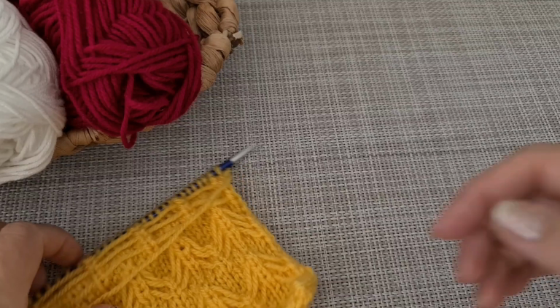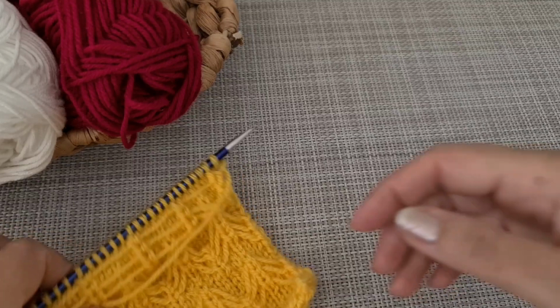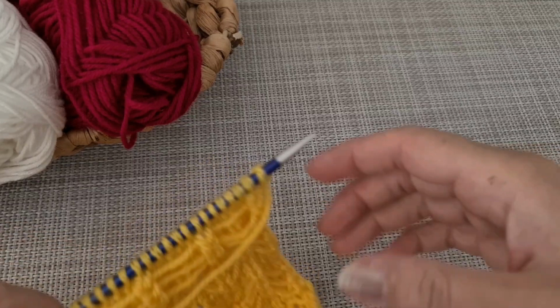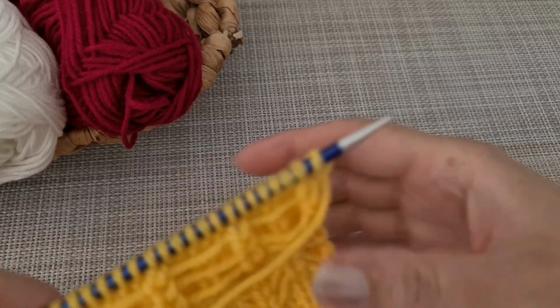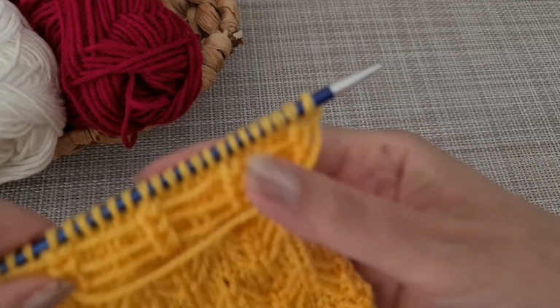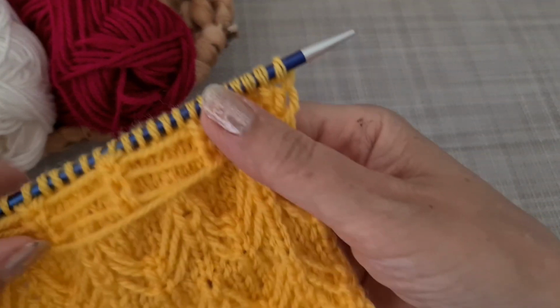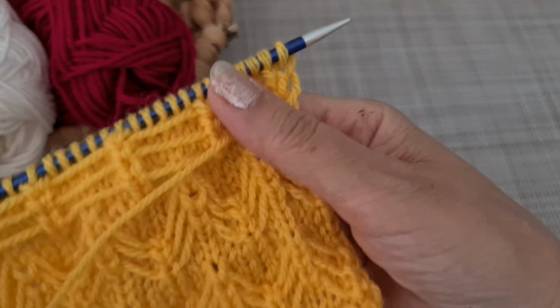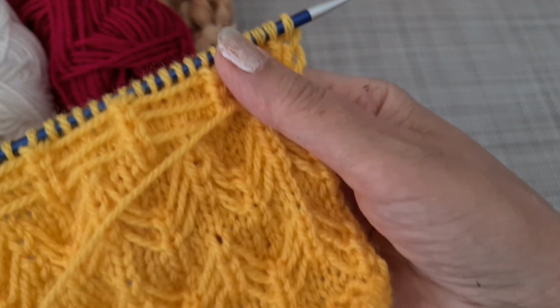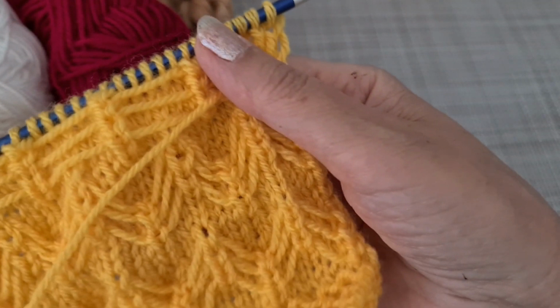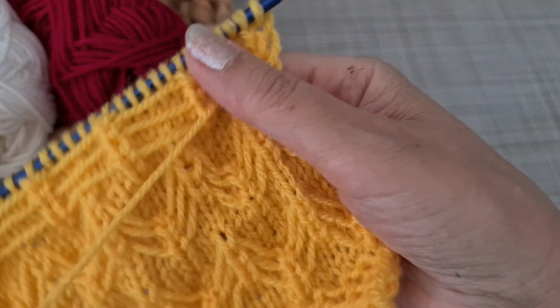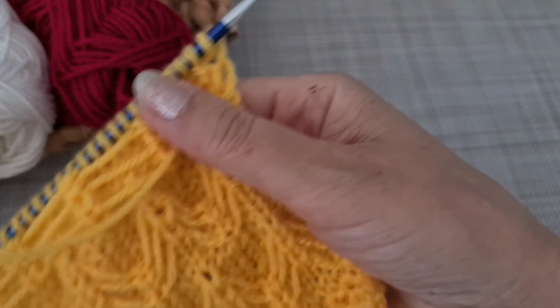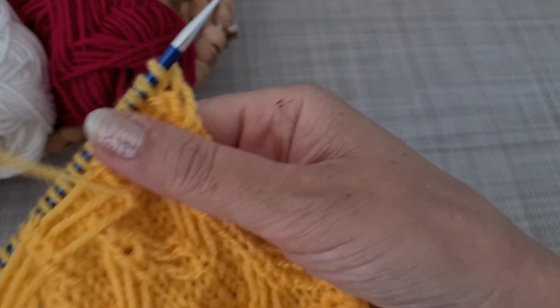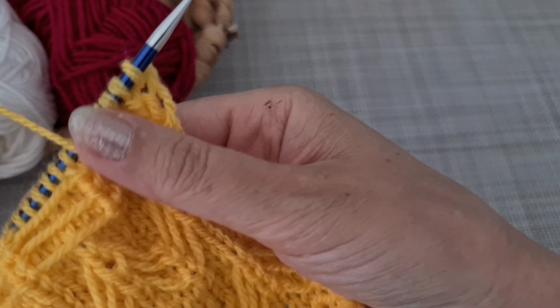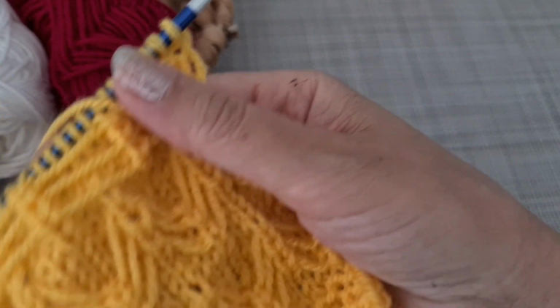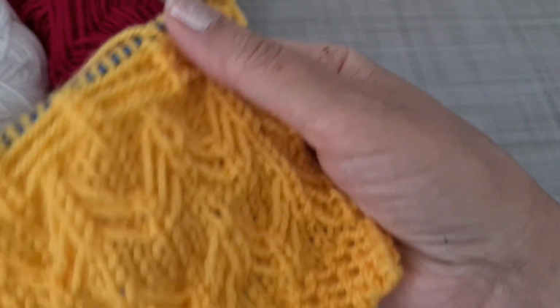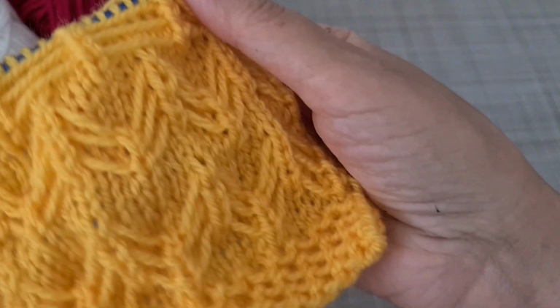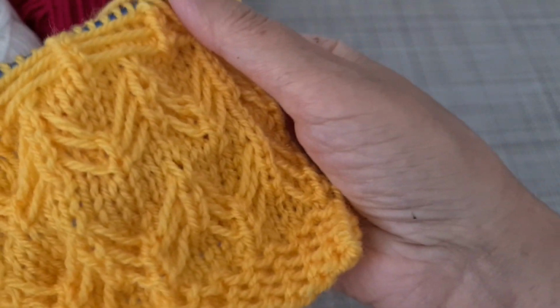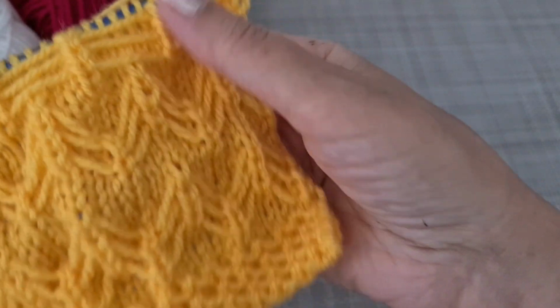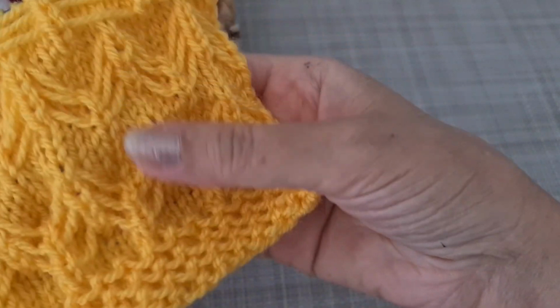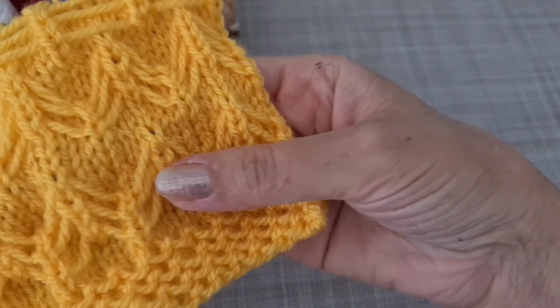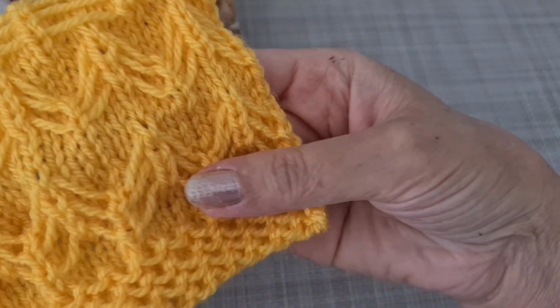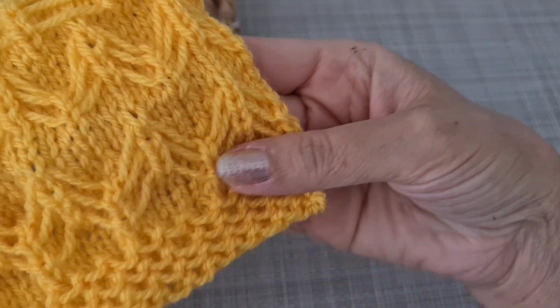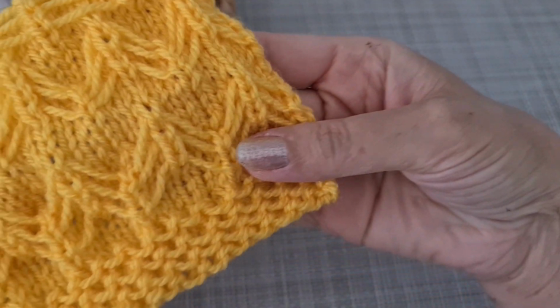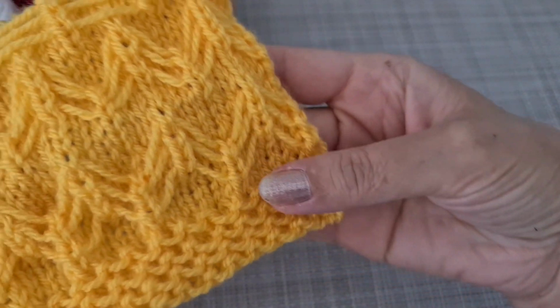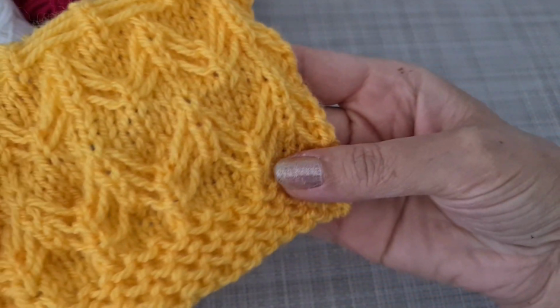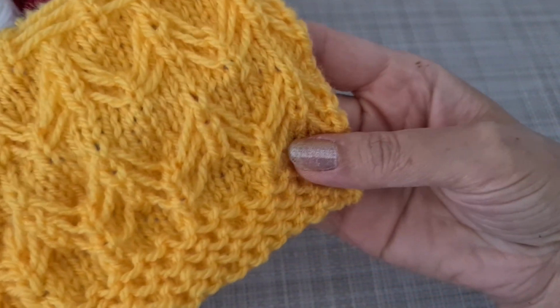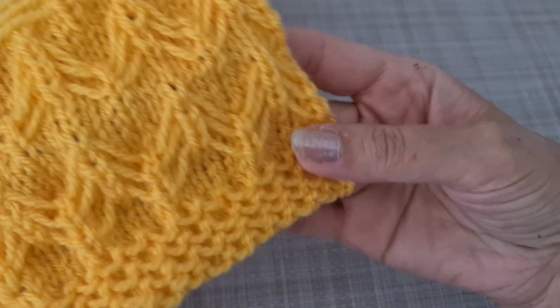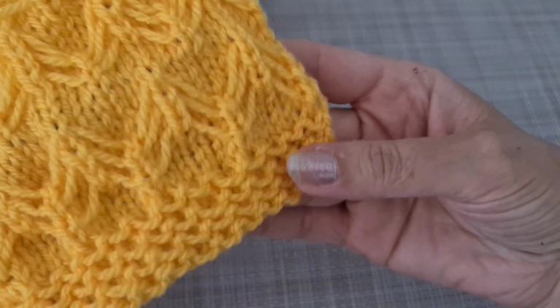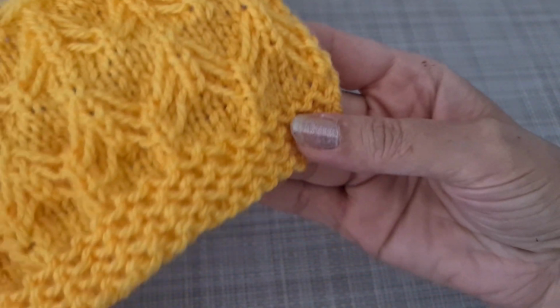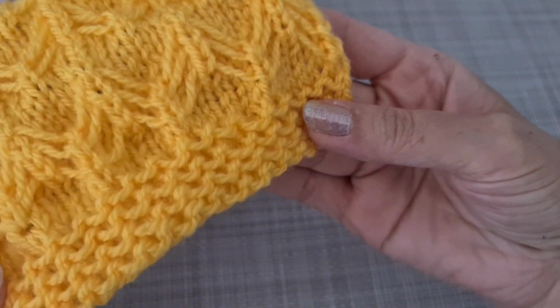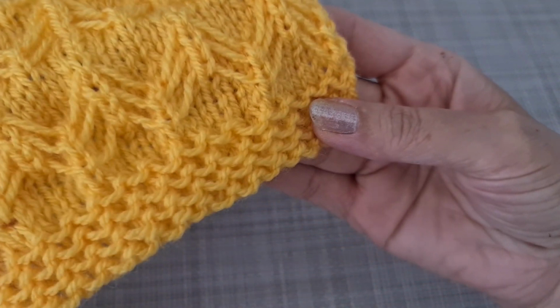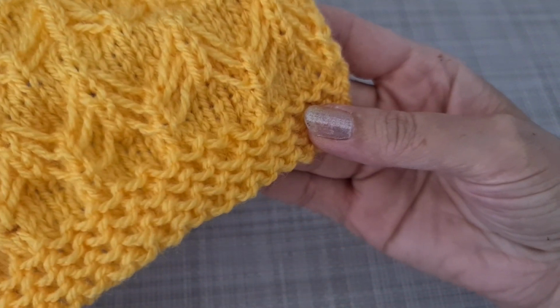Hello everybody, welcome to my channel. Today we are going to work on this pattern.